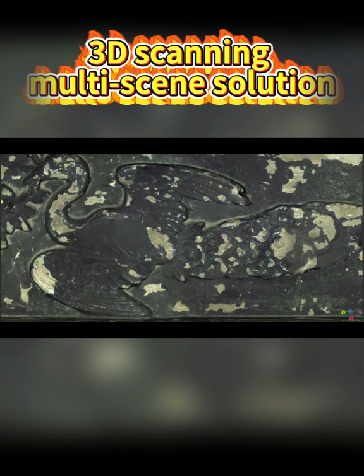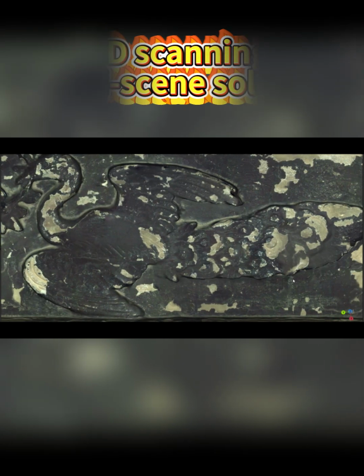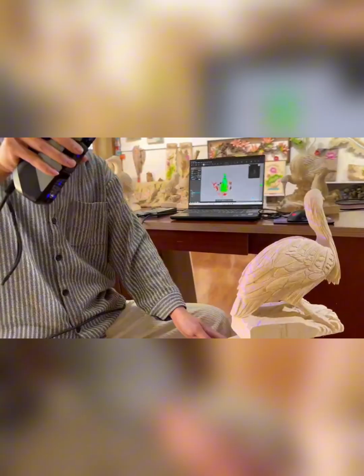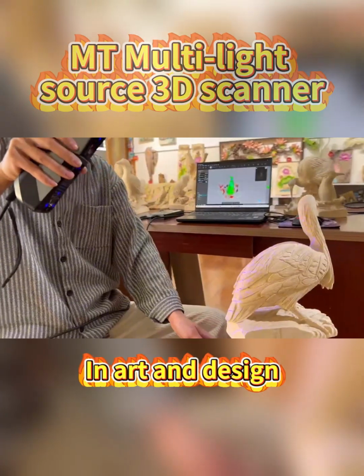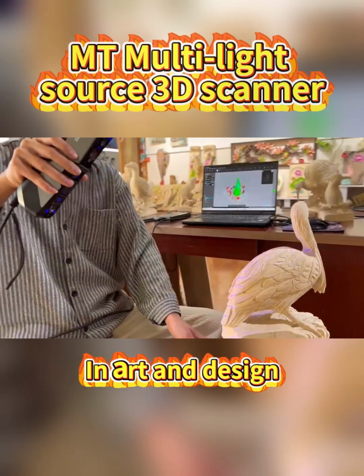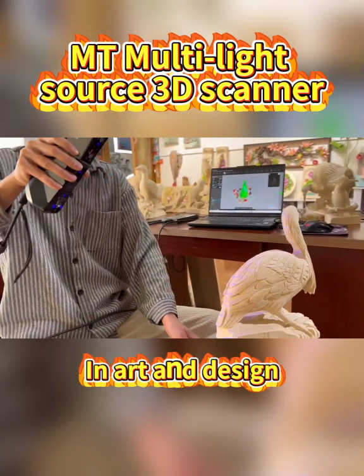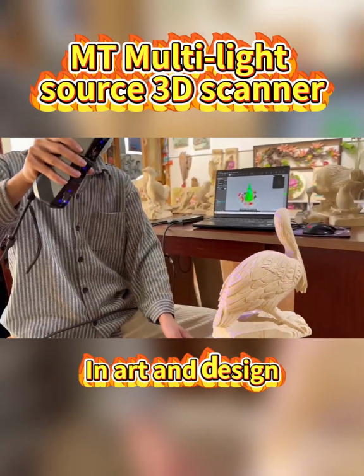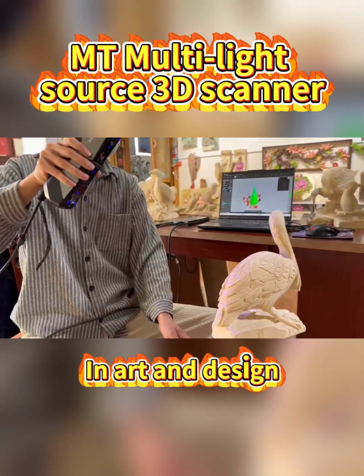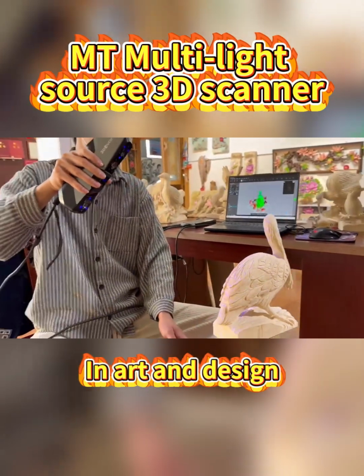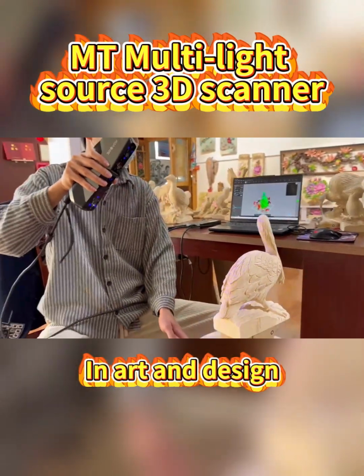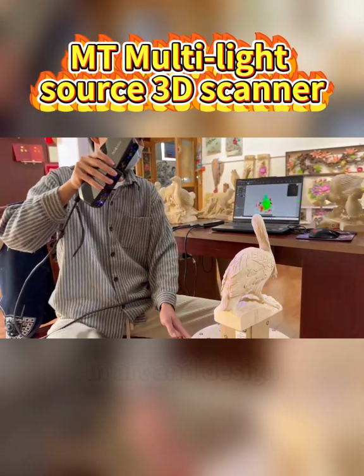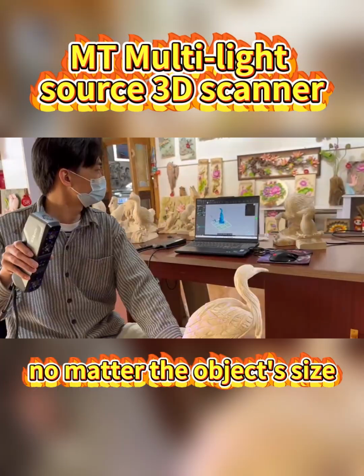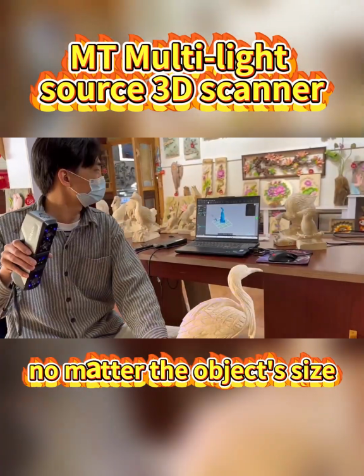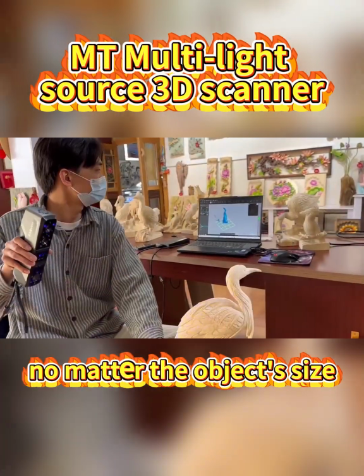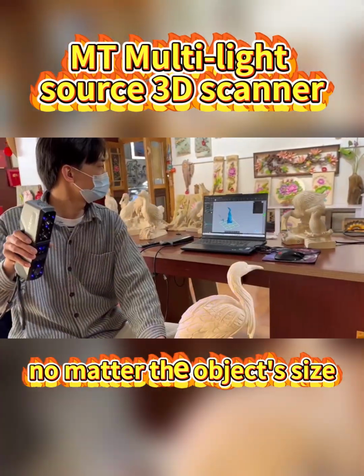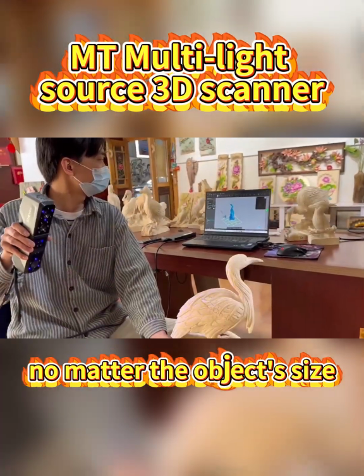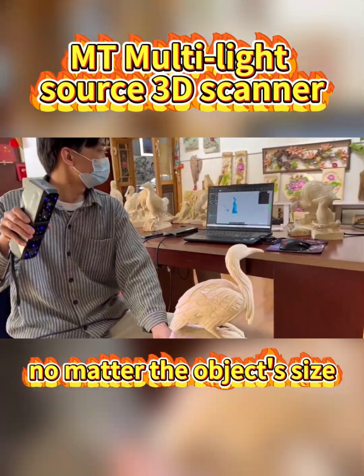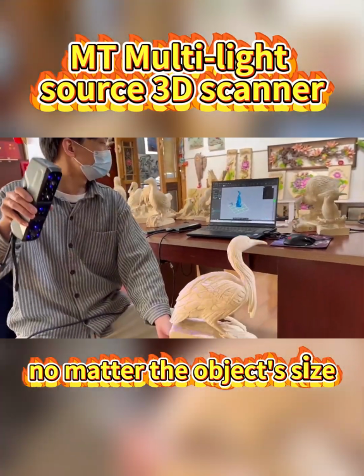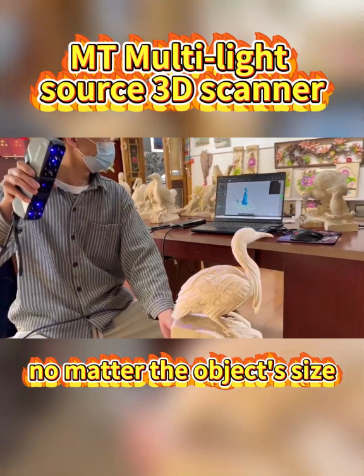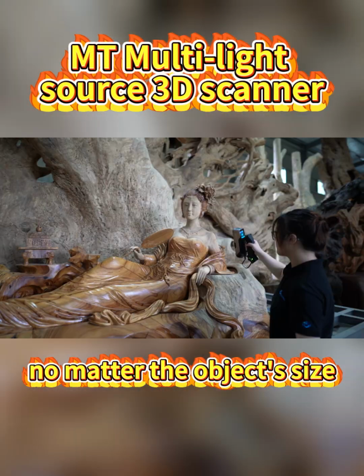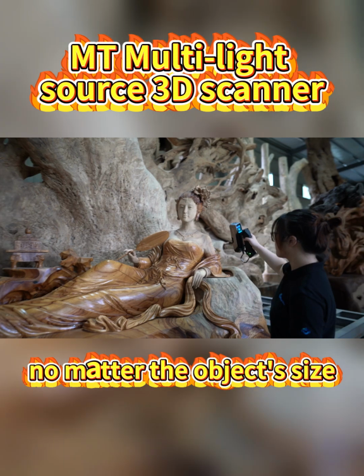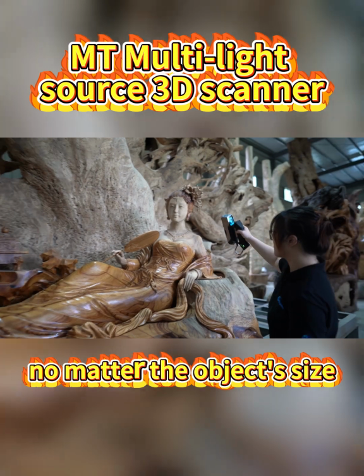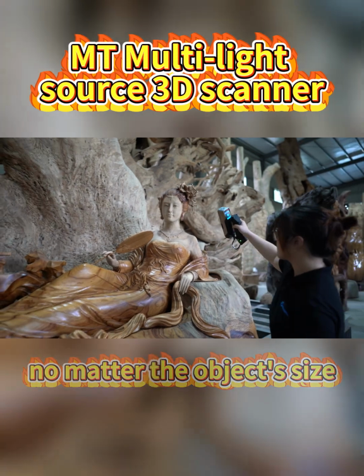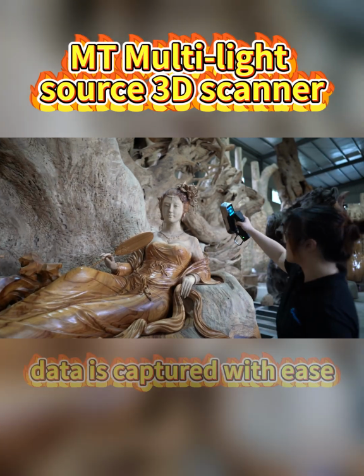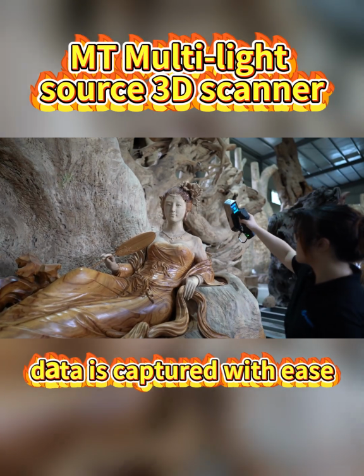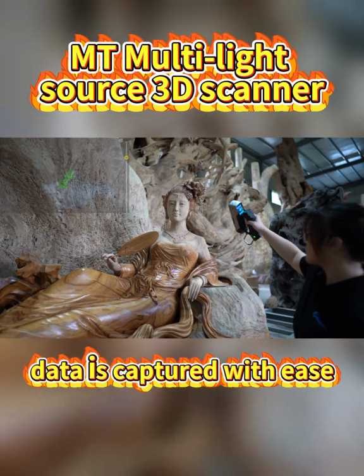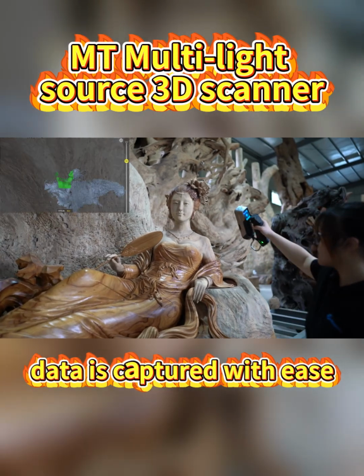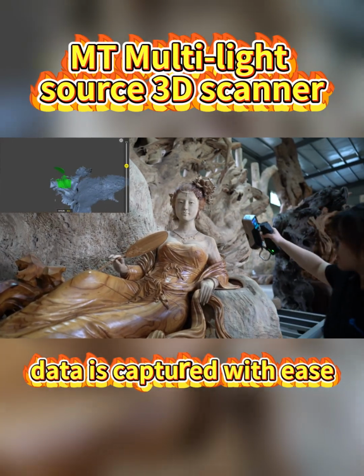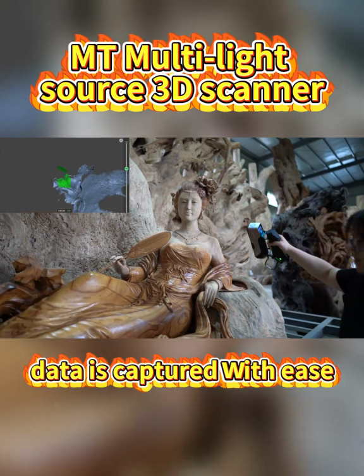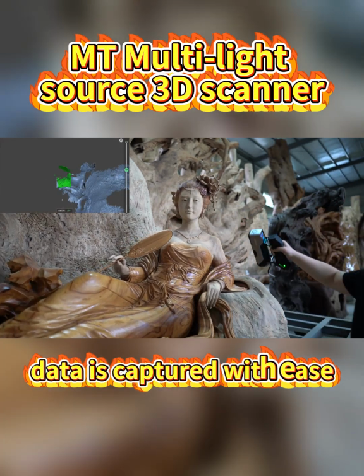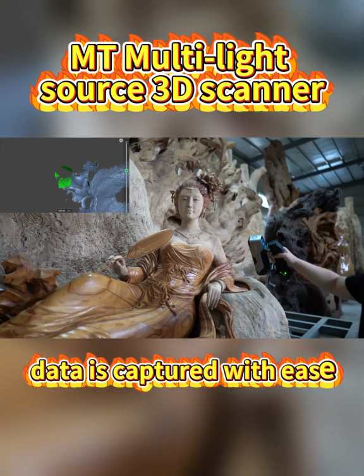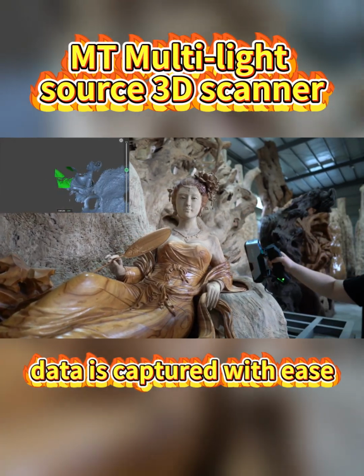In art and design, no matter the object's size, data is captured with ease.